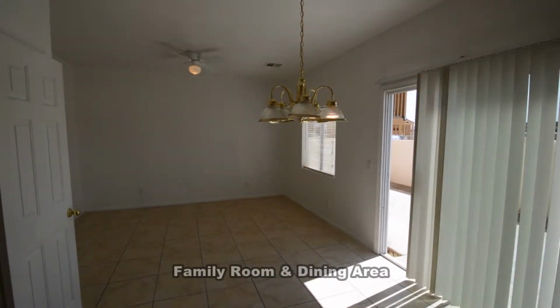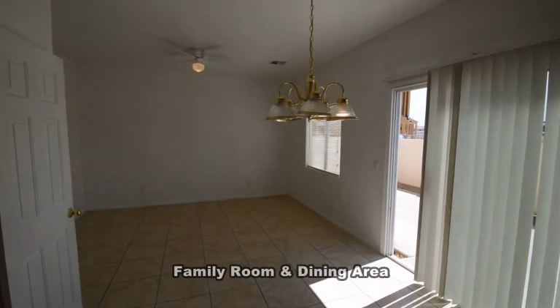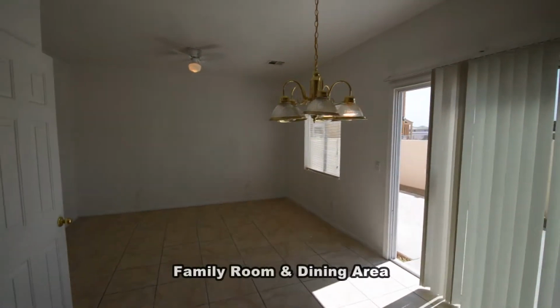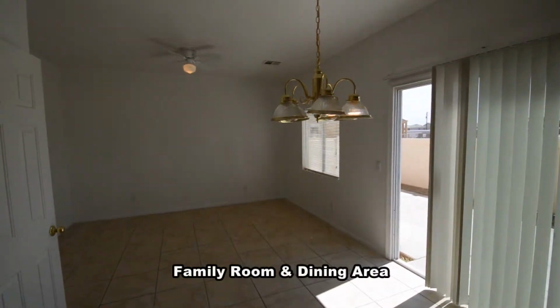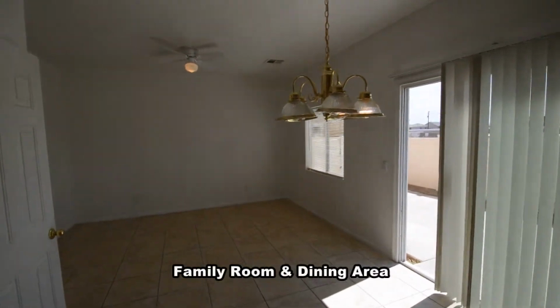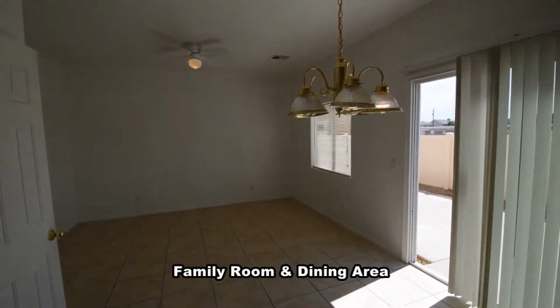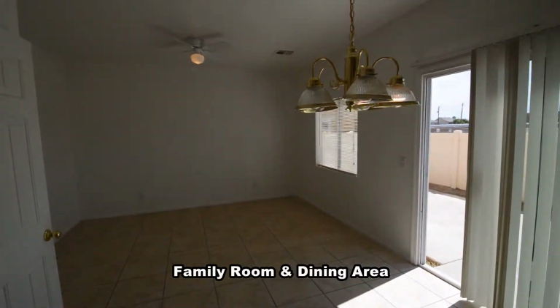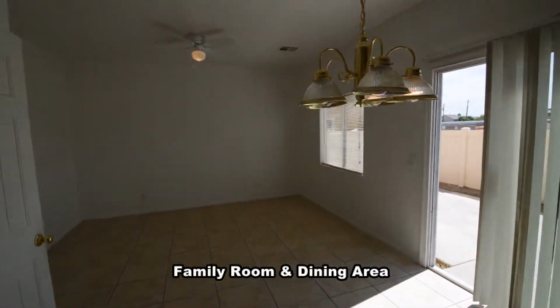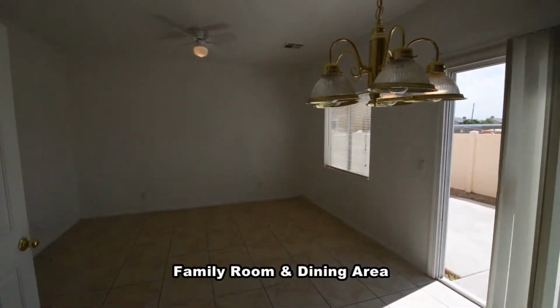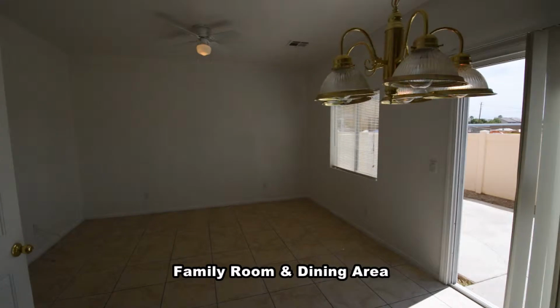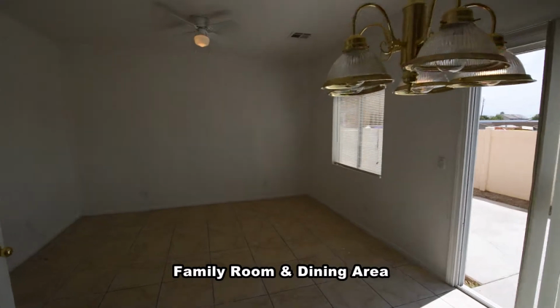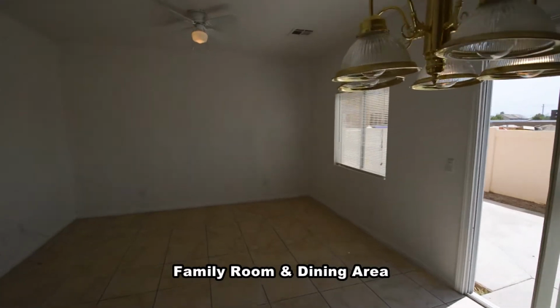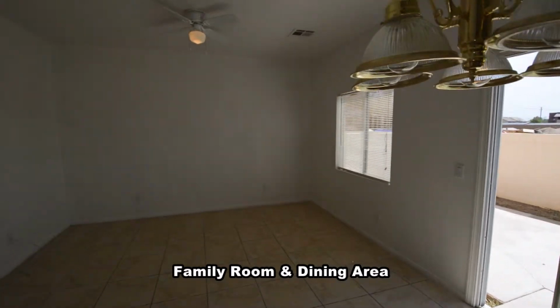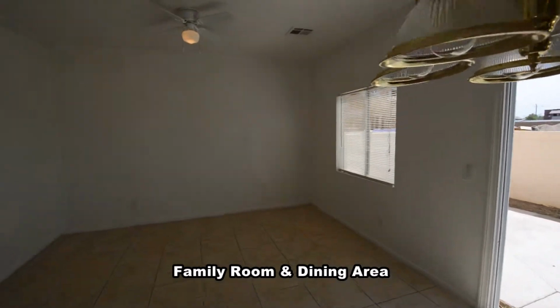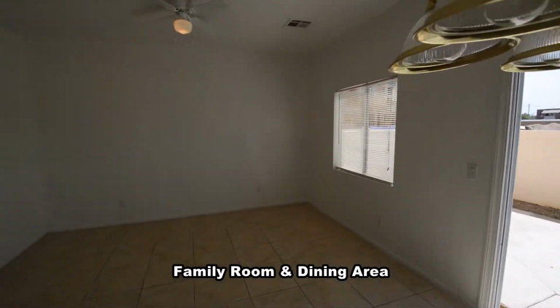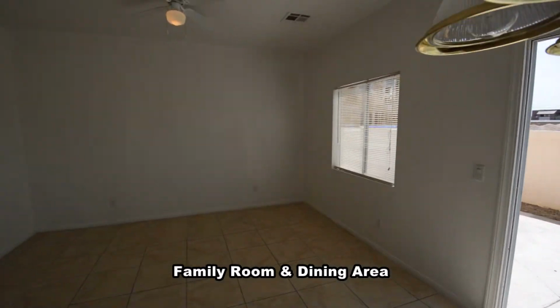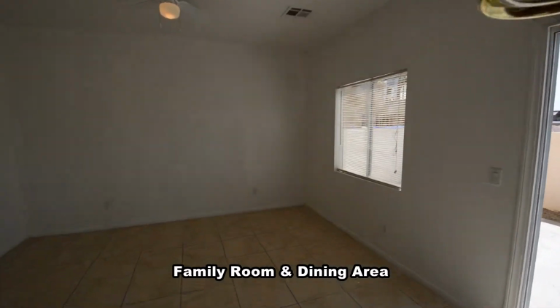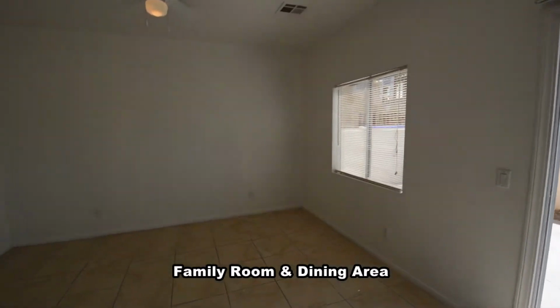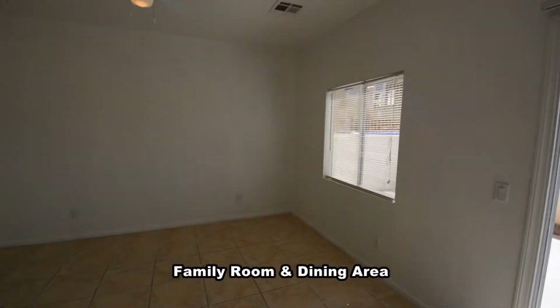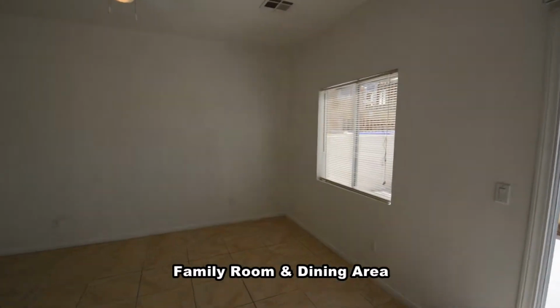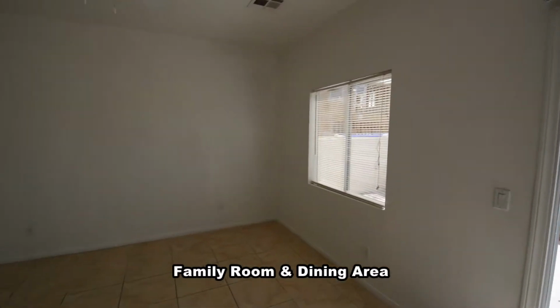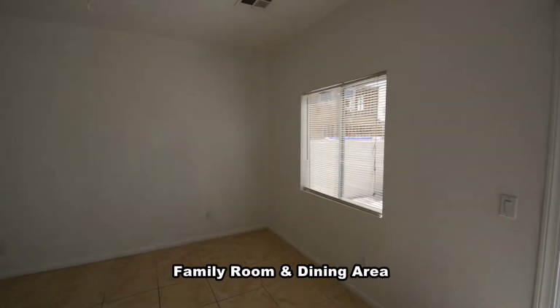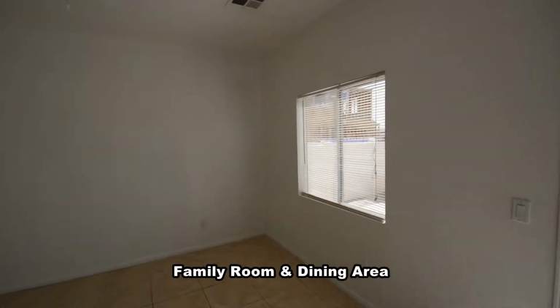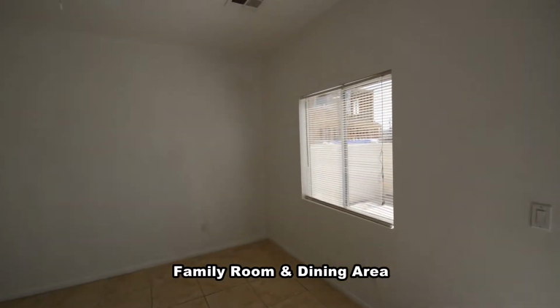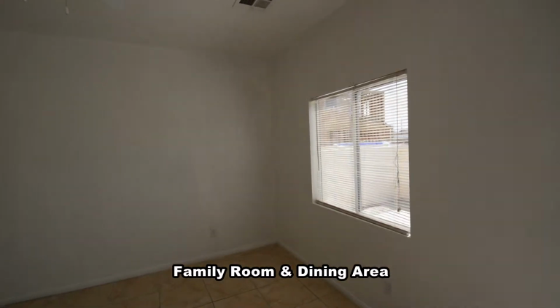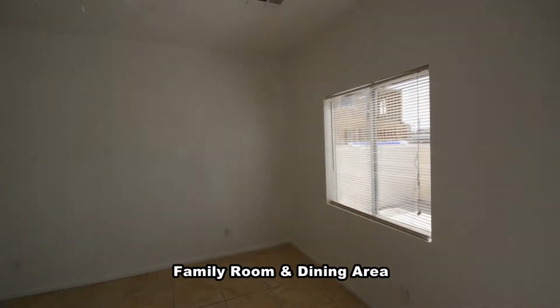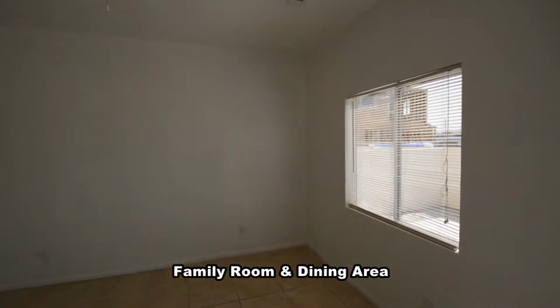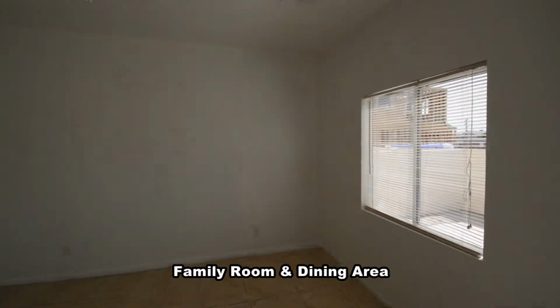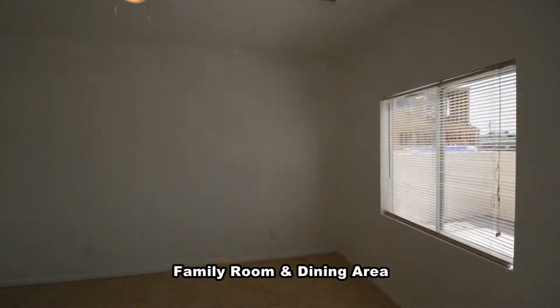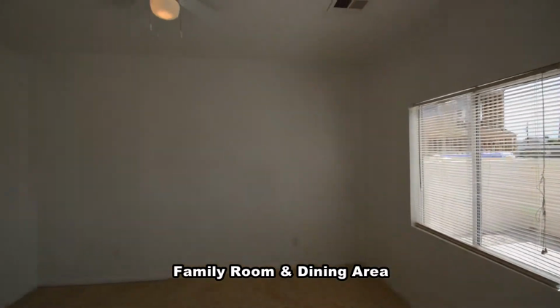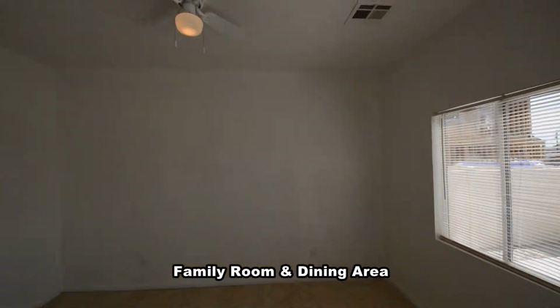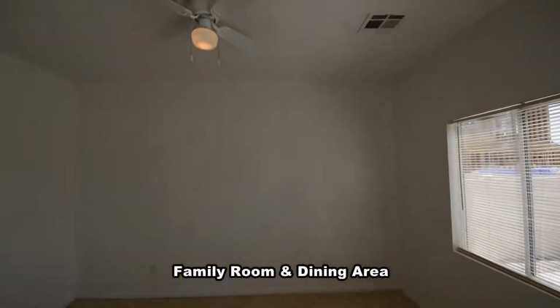The family room and dining area has a chandelier, ceiling fan with light, and blinds on the window.